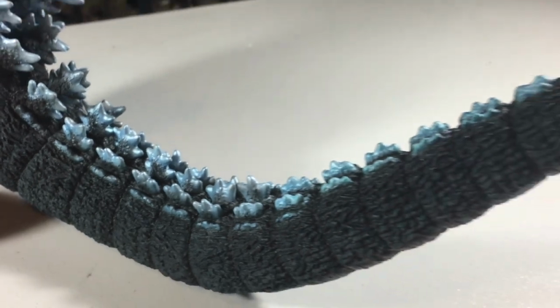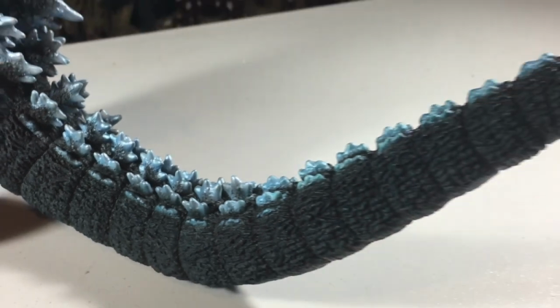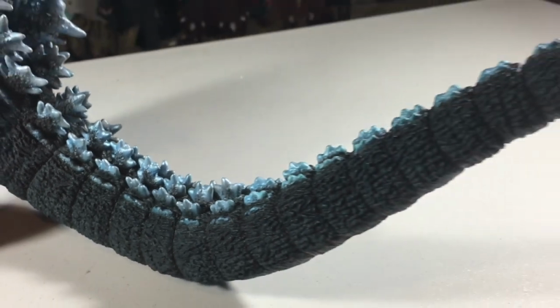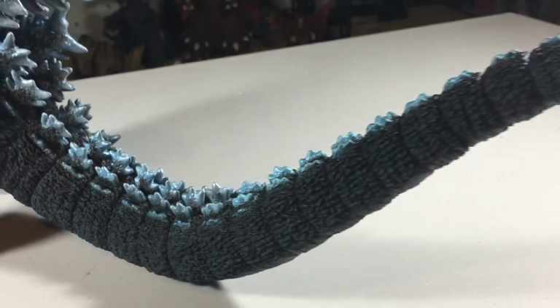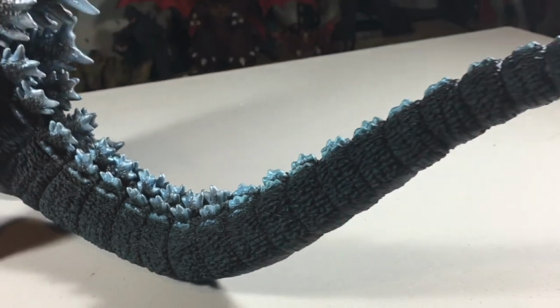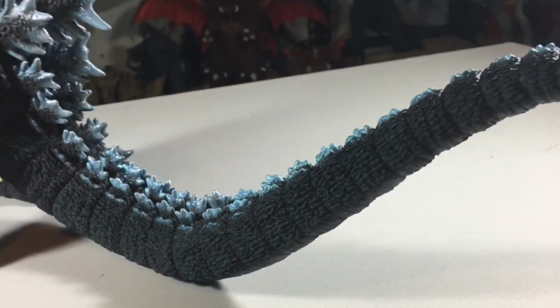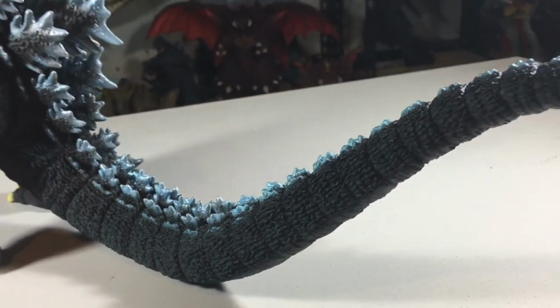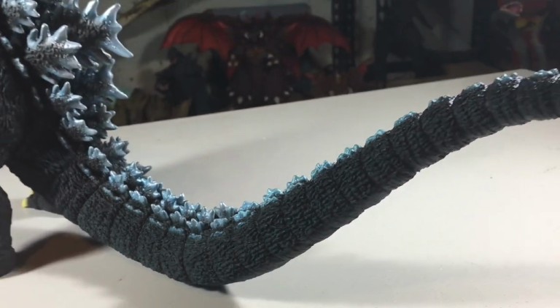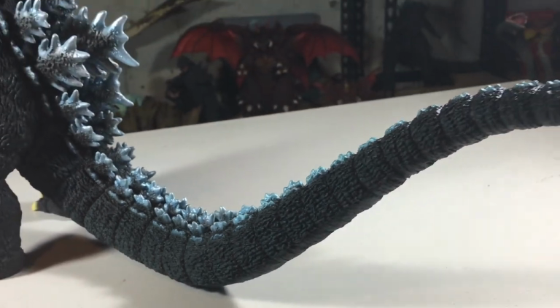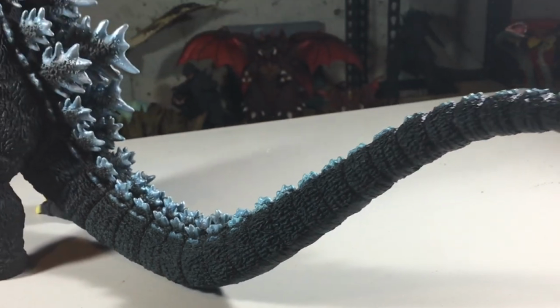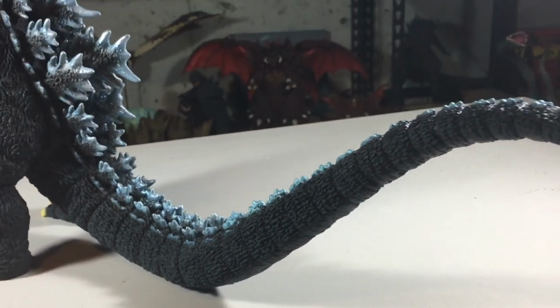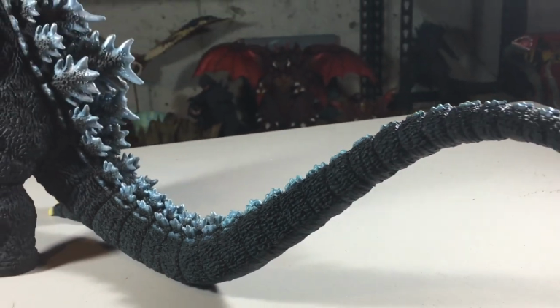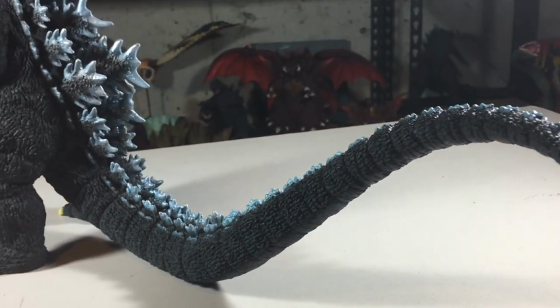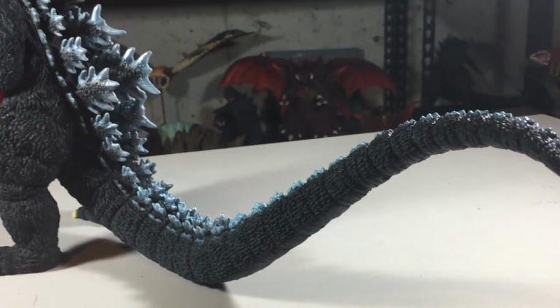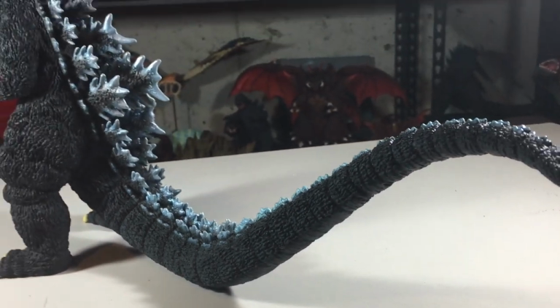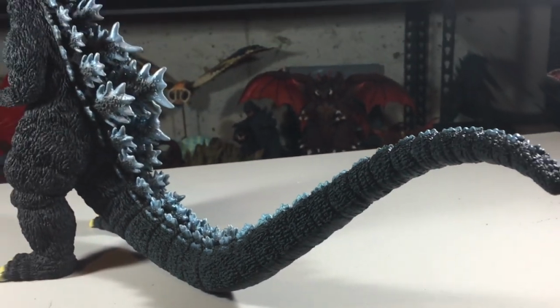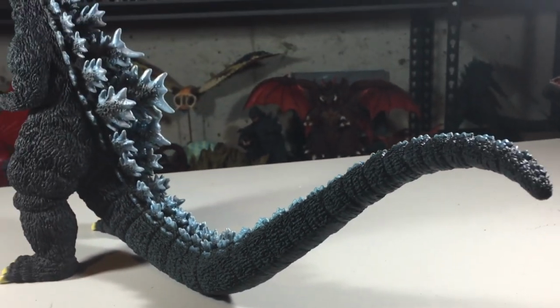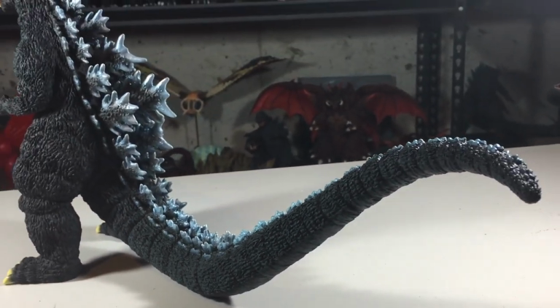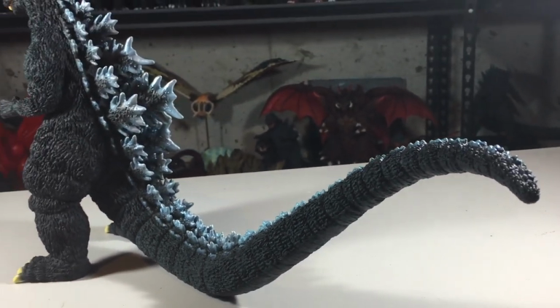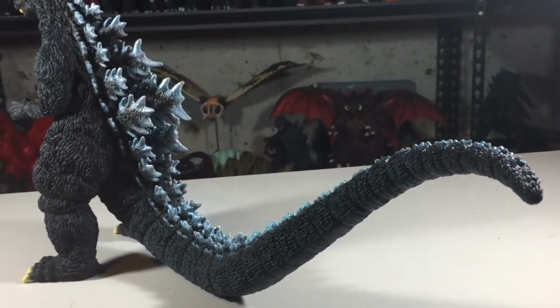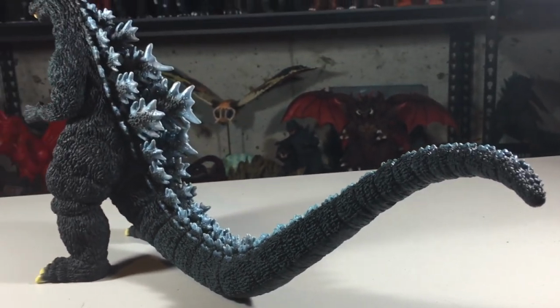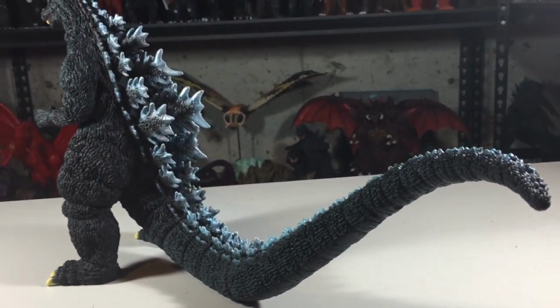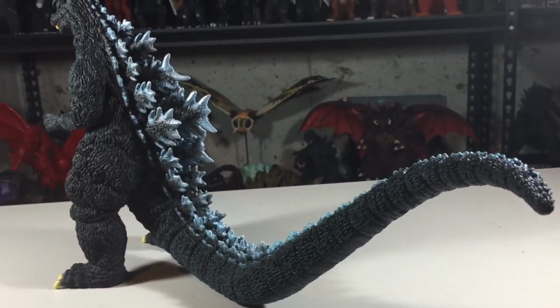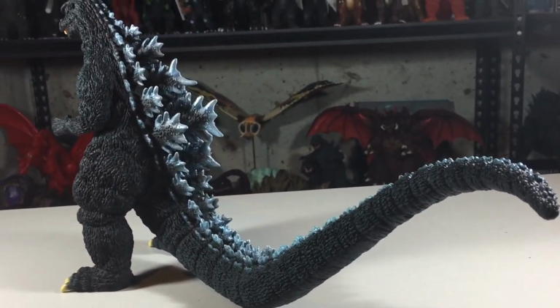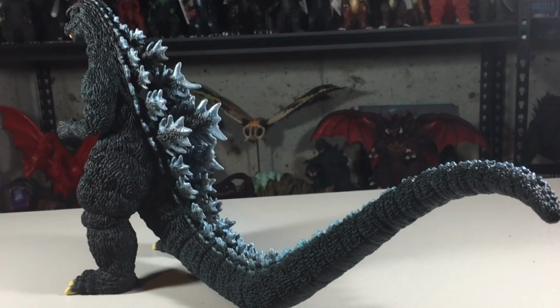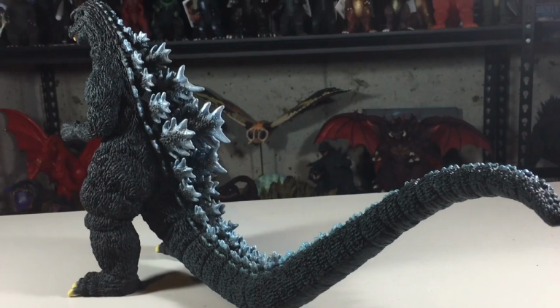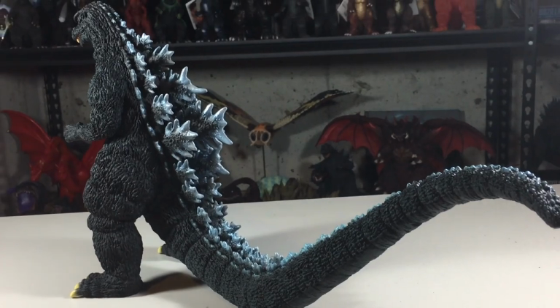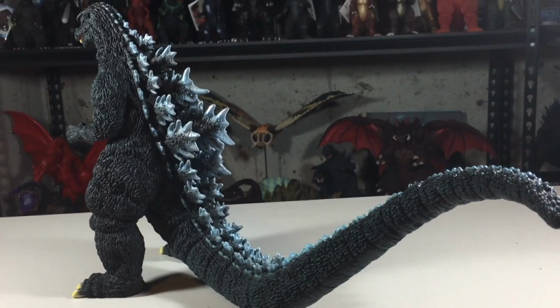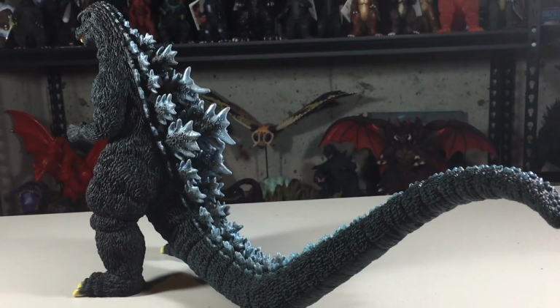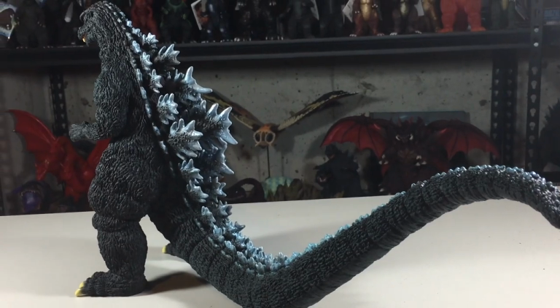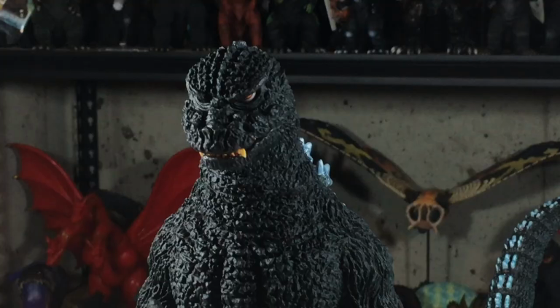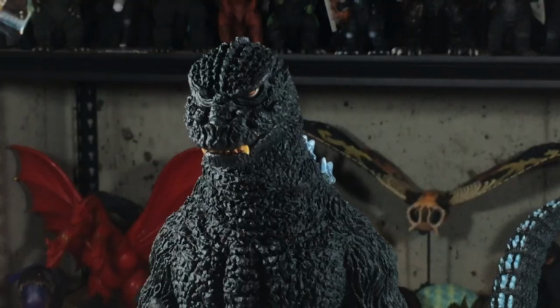The tail is pretty awesome and extends out pretty far, so make sure you have the shelf space for him.